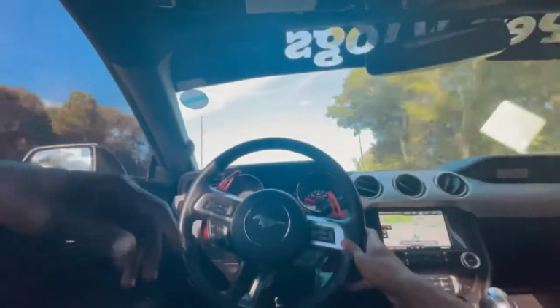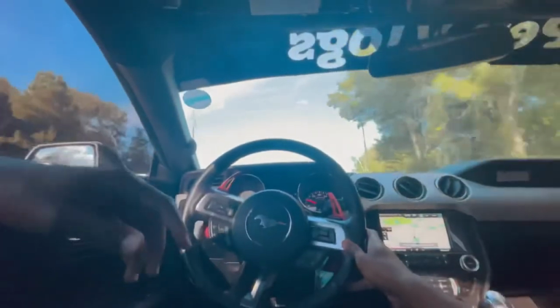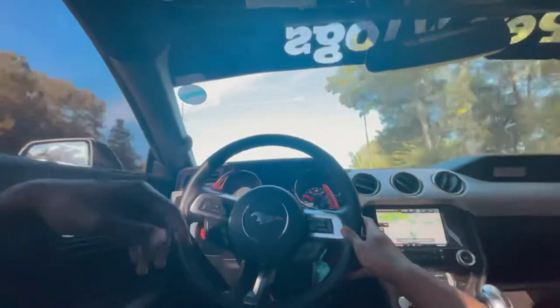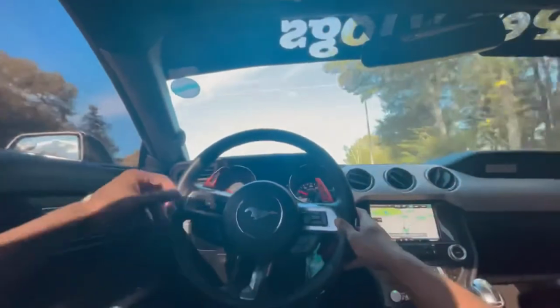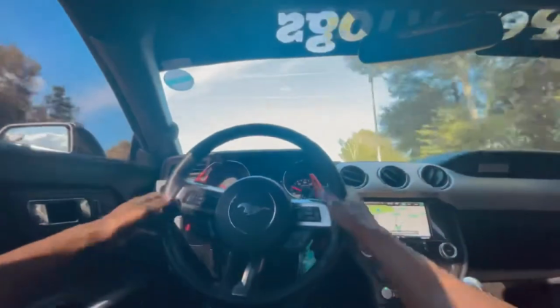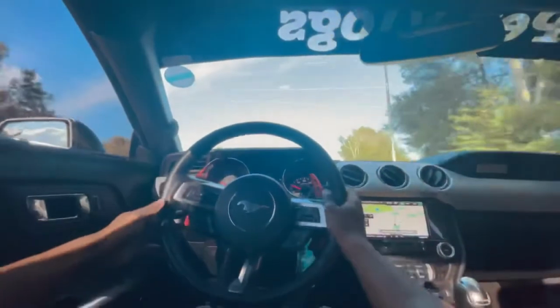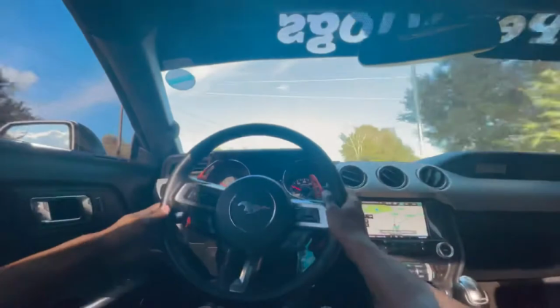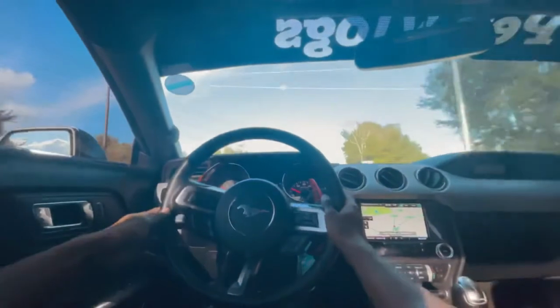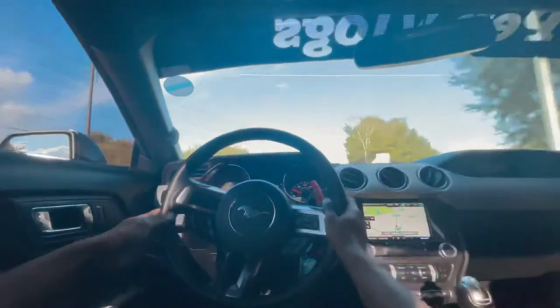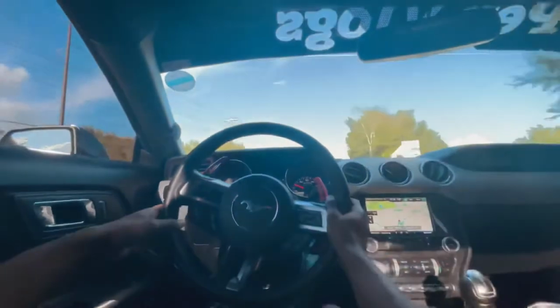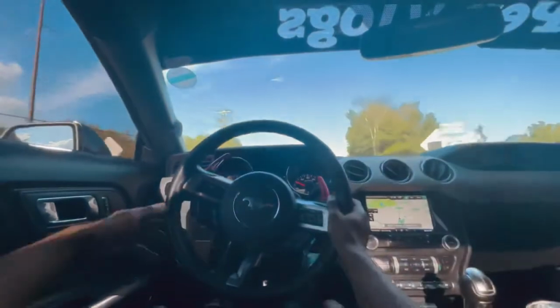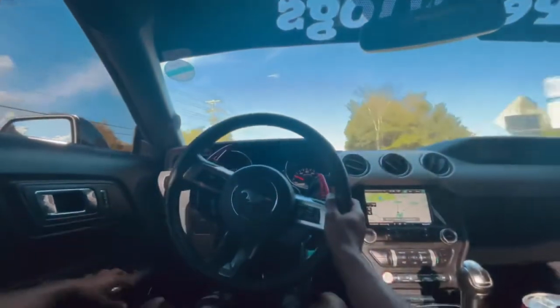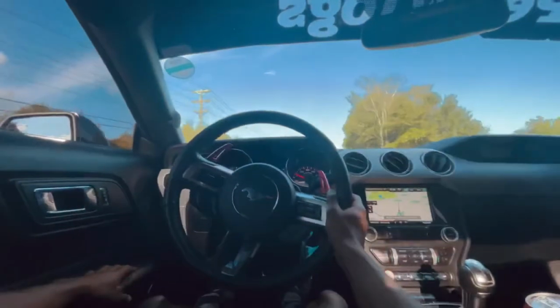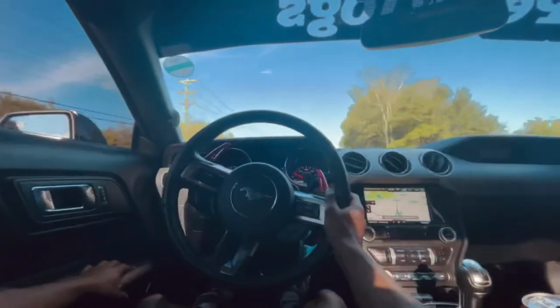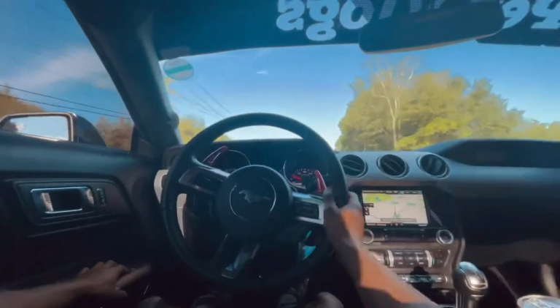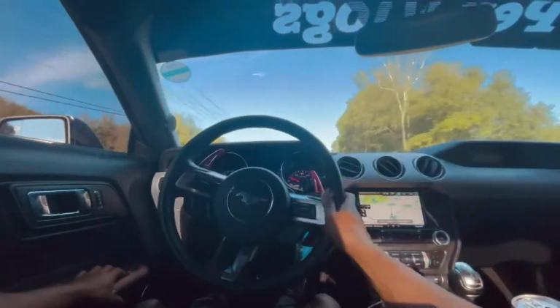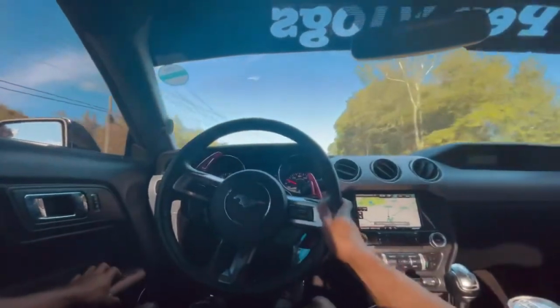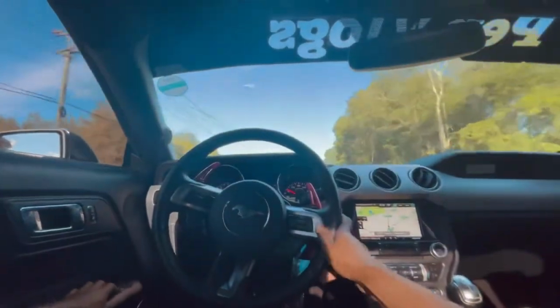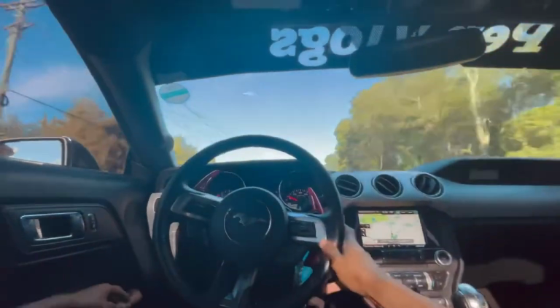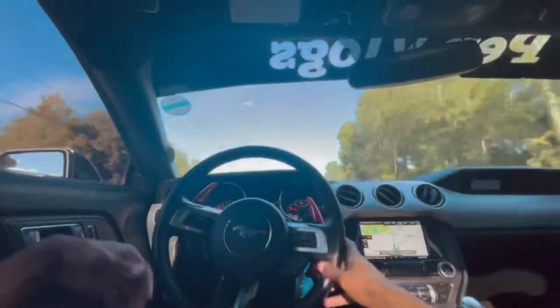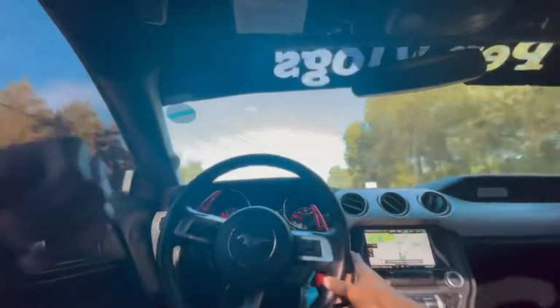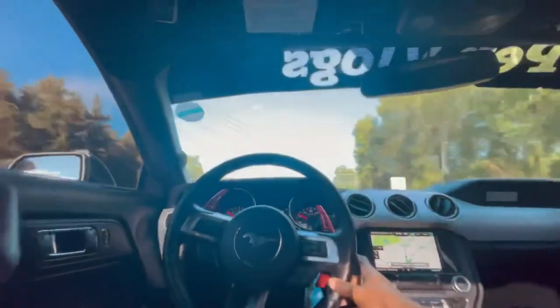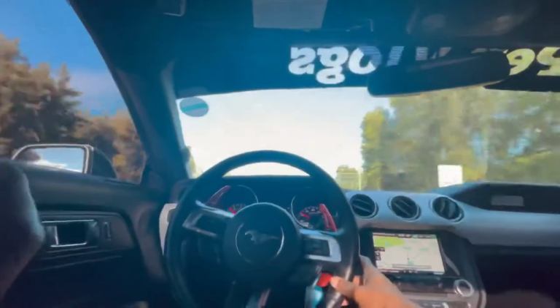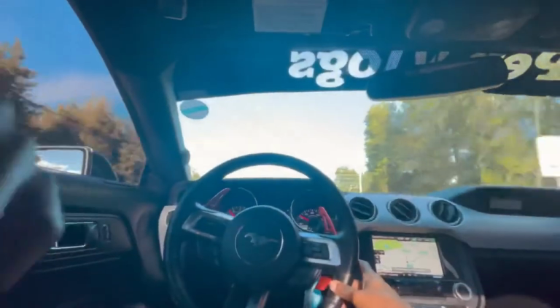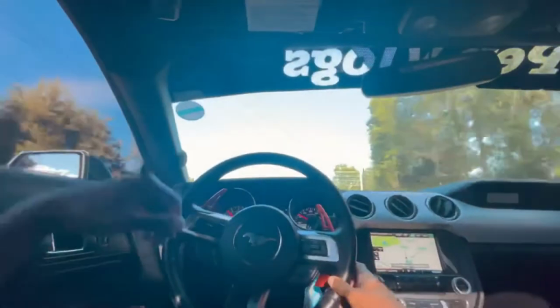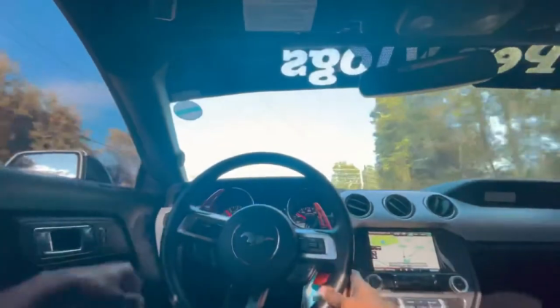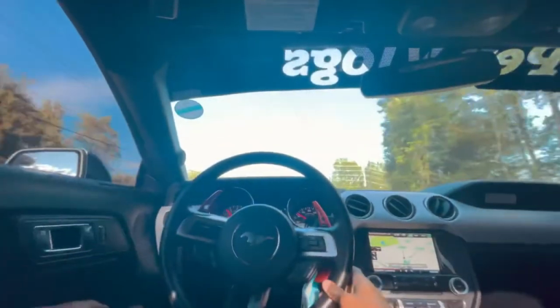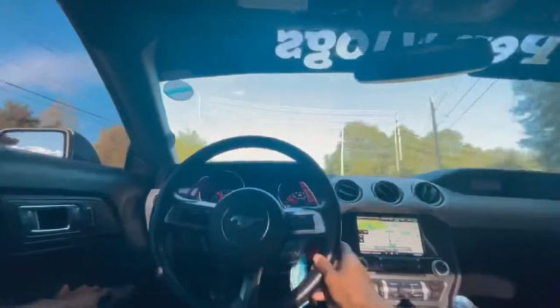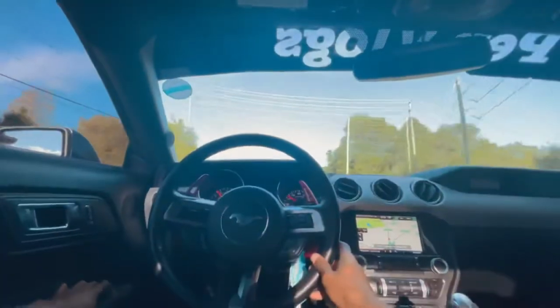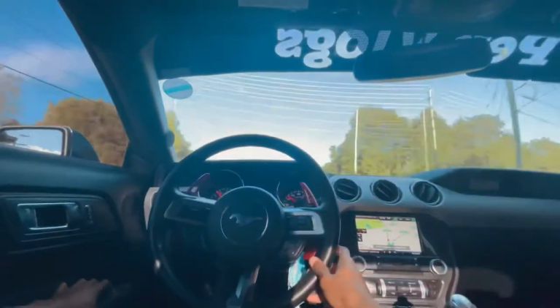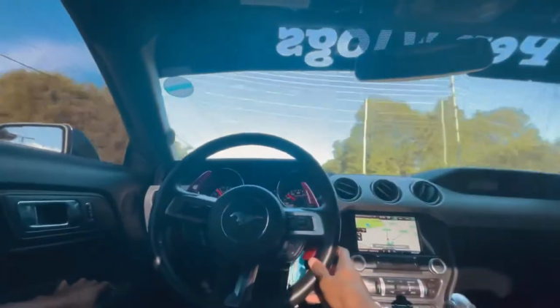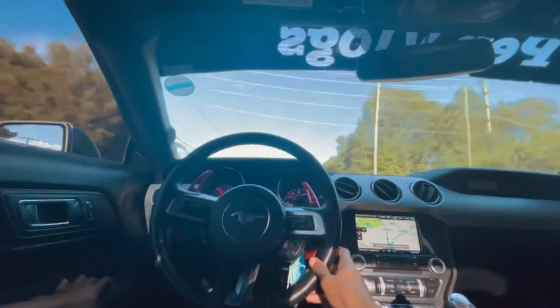Decent mileage, I should say. Because 17 is kind of iffy. But it's pretty good to have a burble tune on with the extra fuel and exhaust.